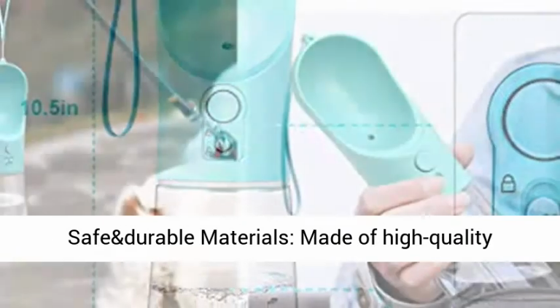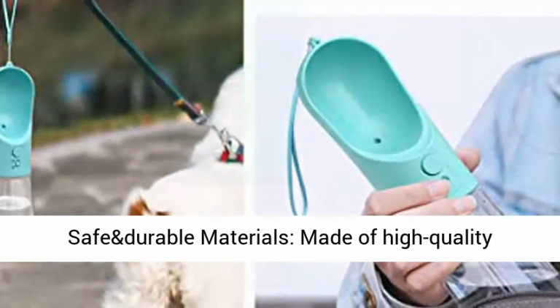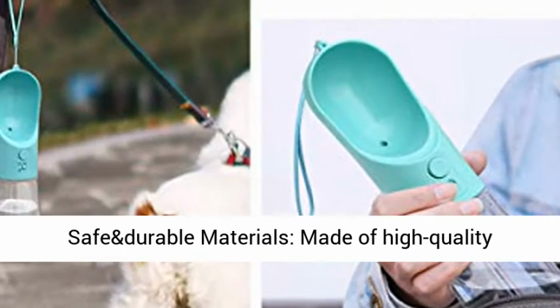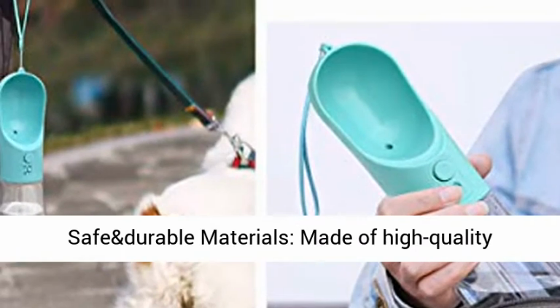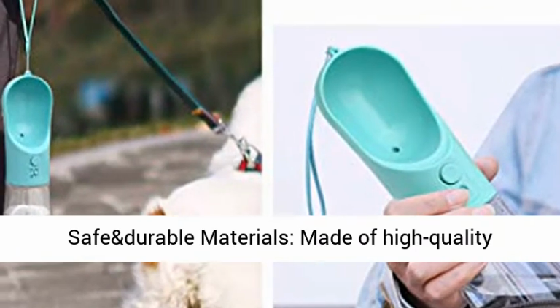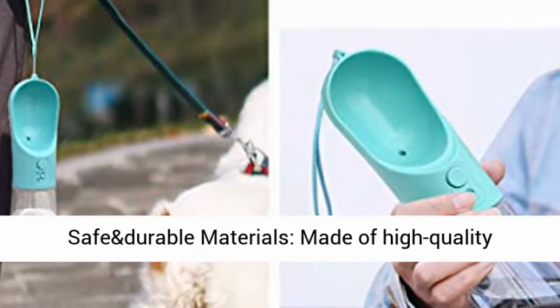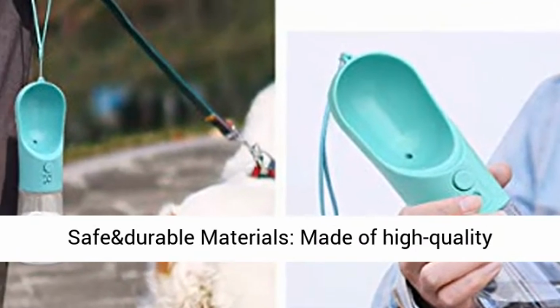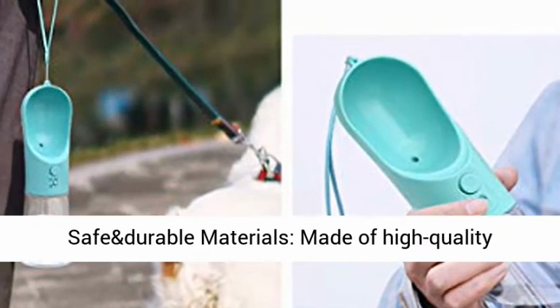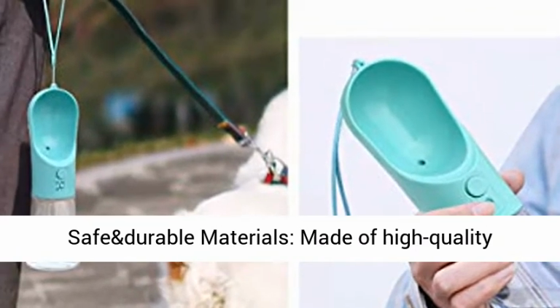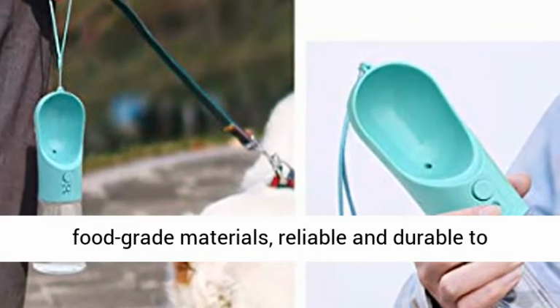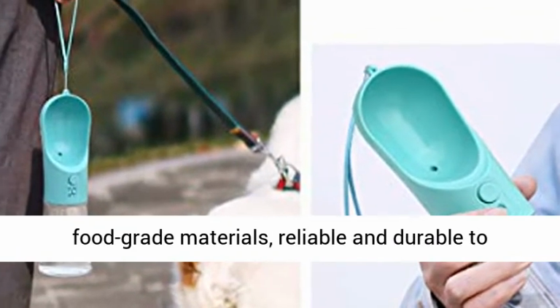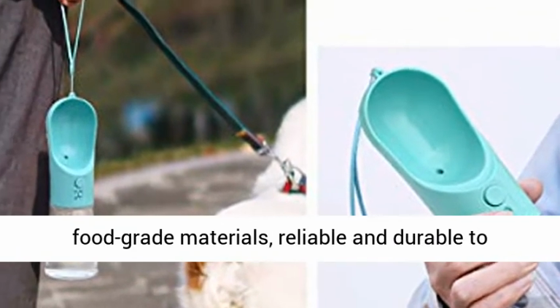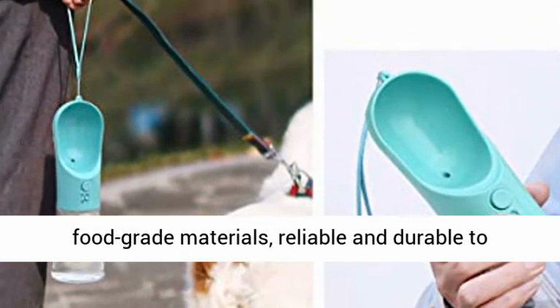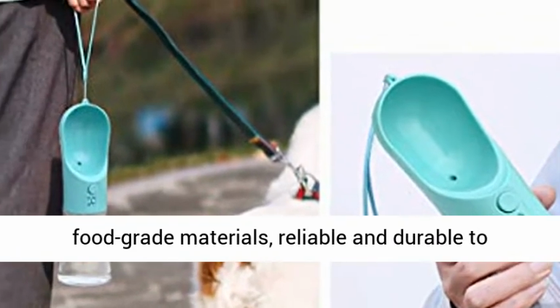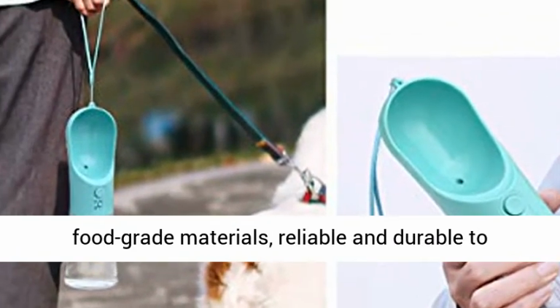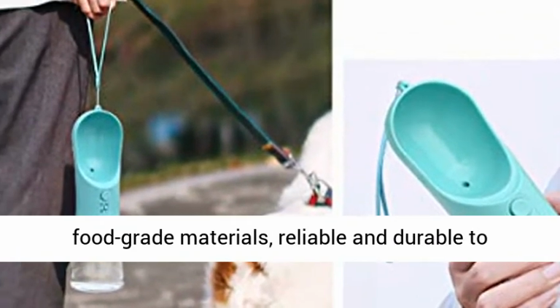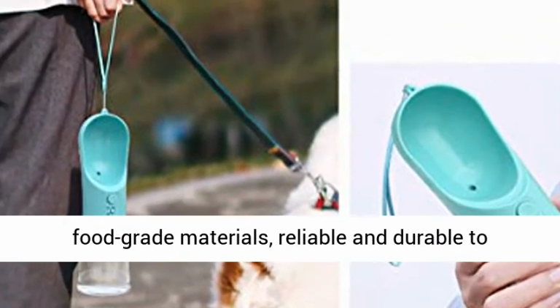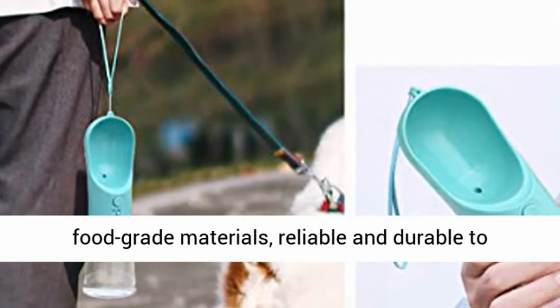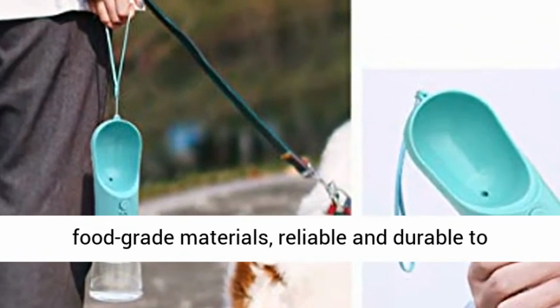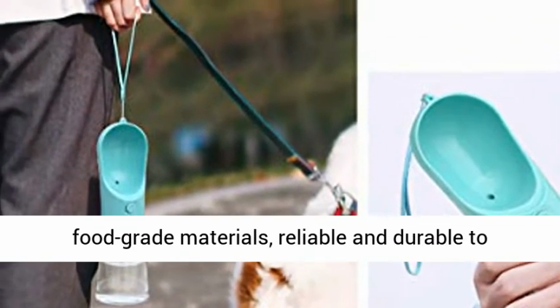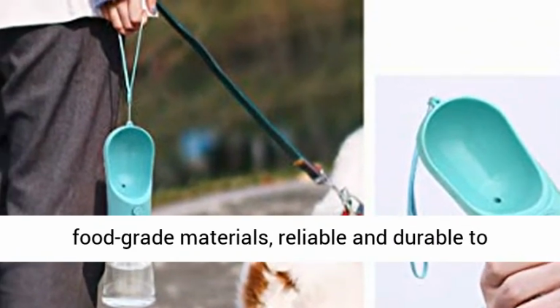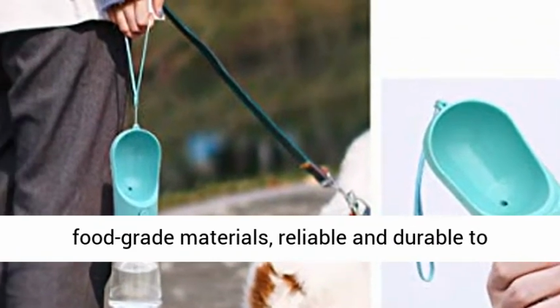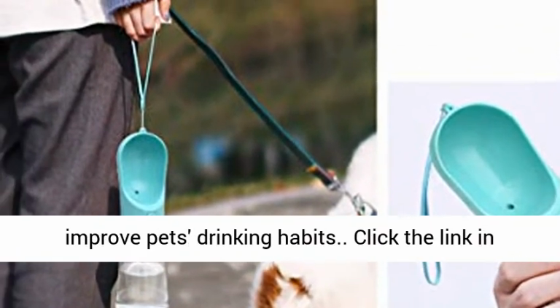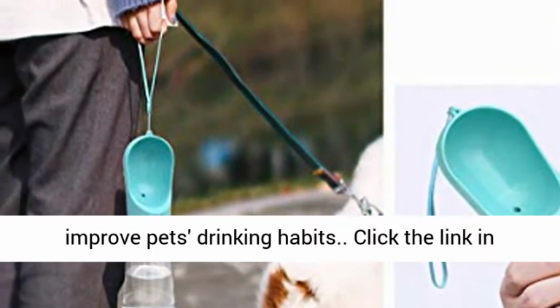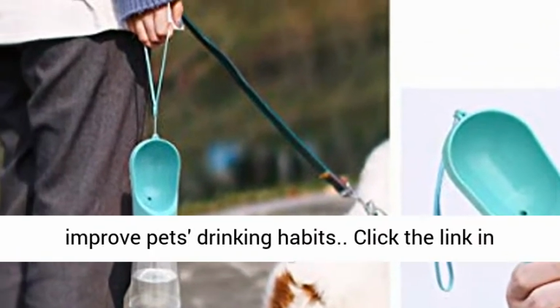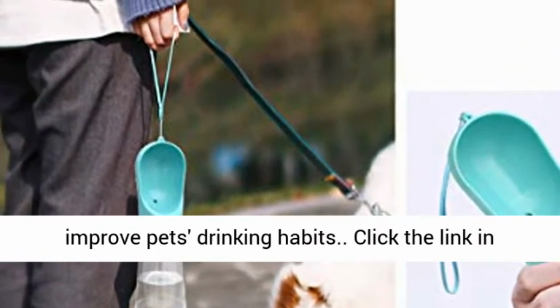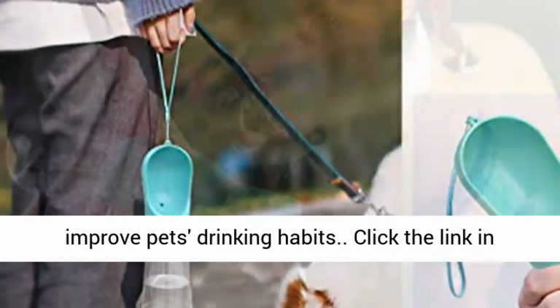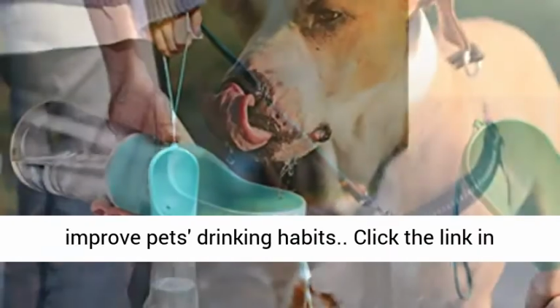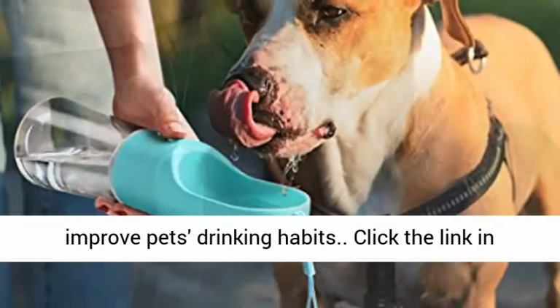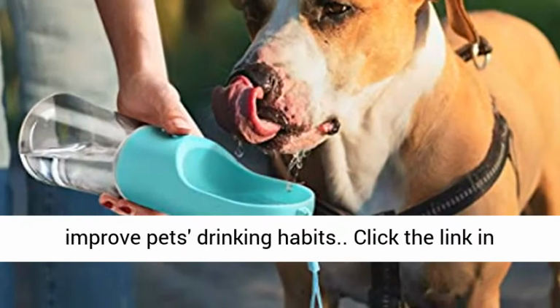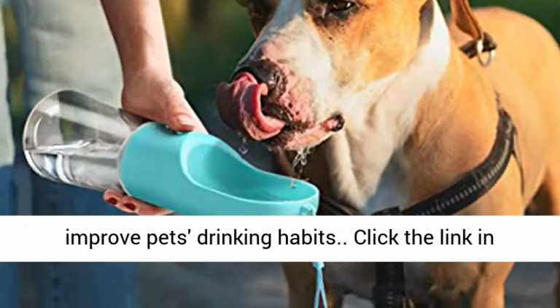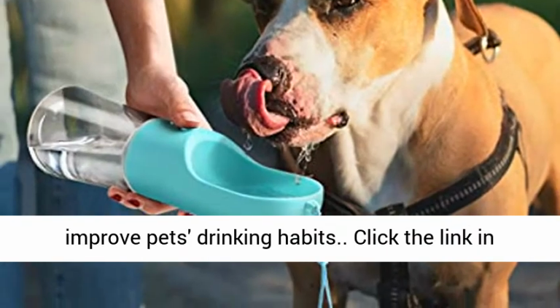Safe and durable materials — made of high quality food grade materials, reliable and durable, to improve pets' drinking habits.